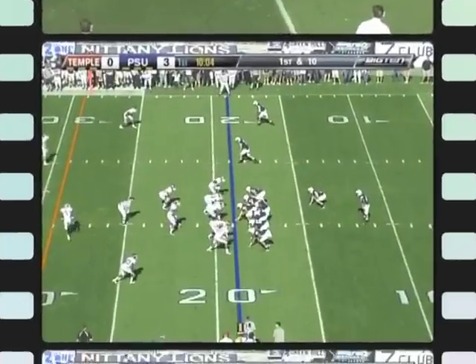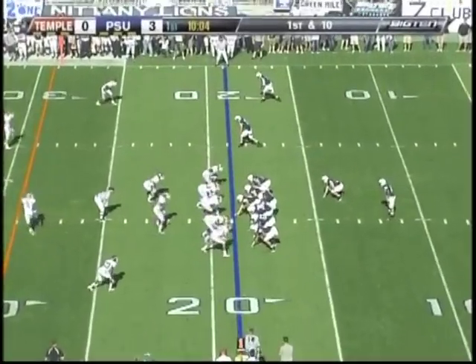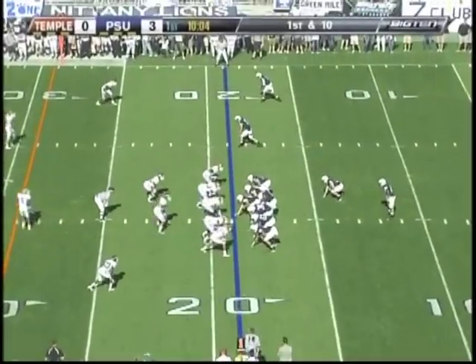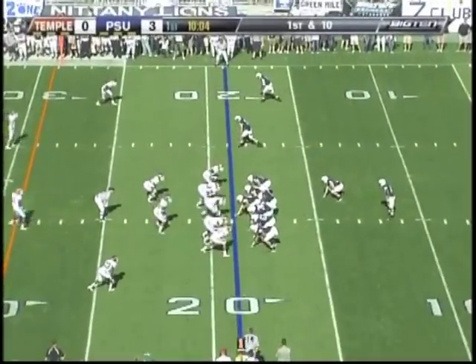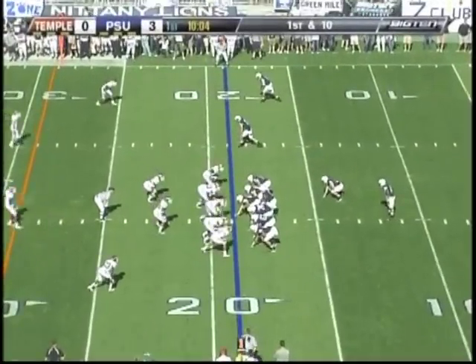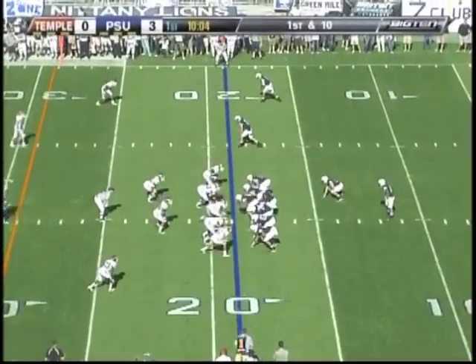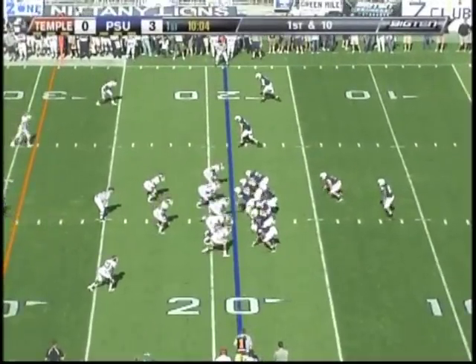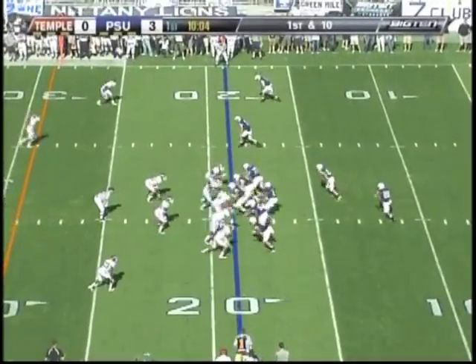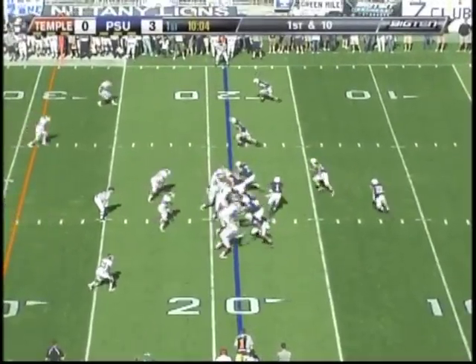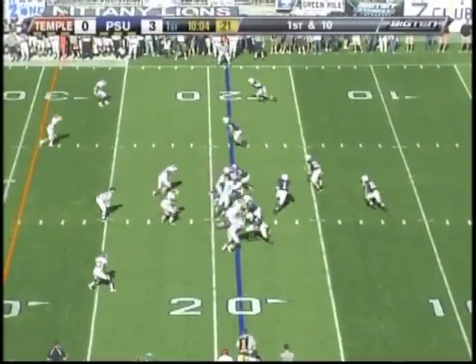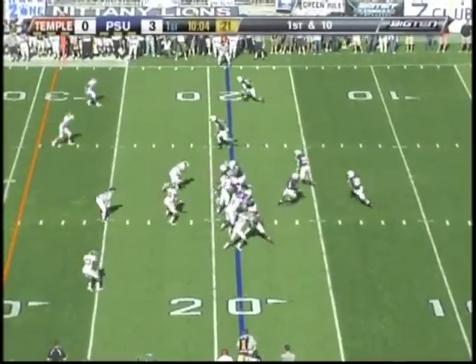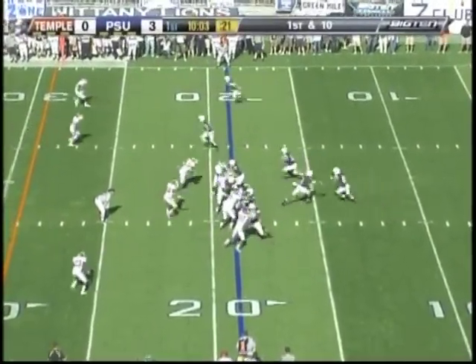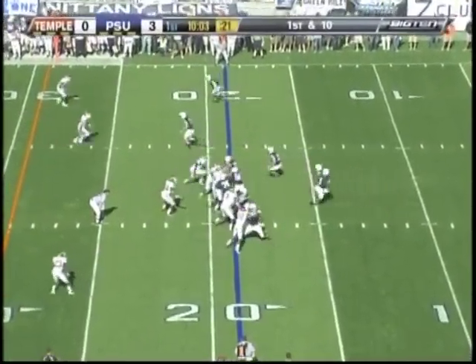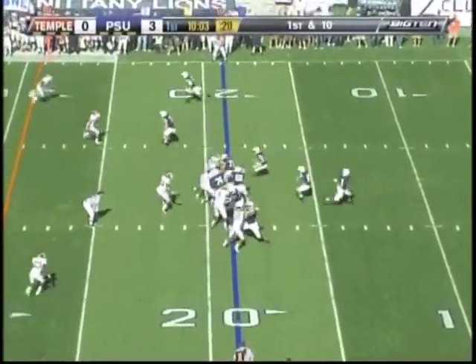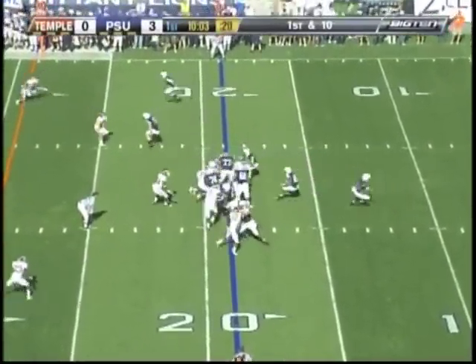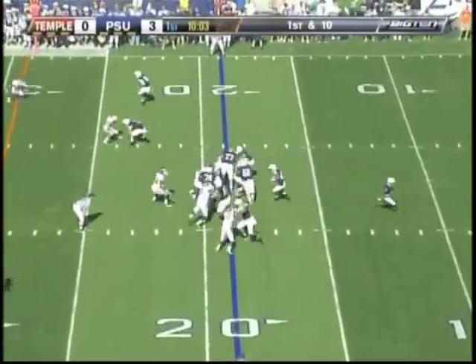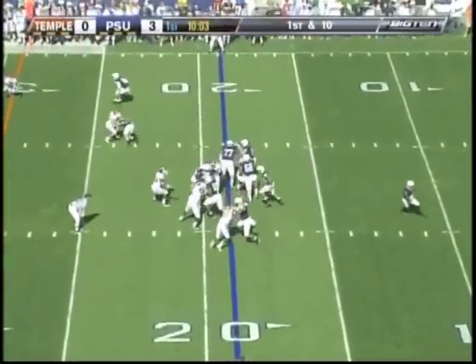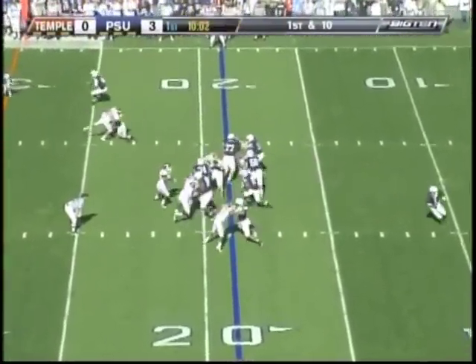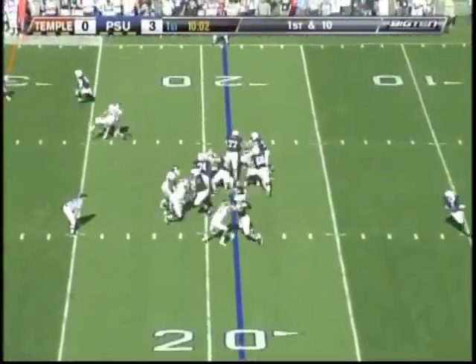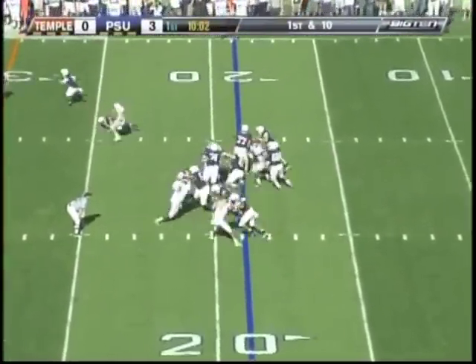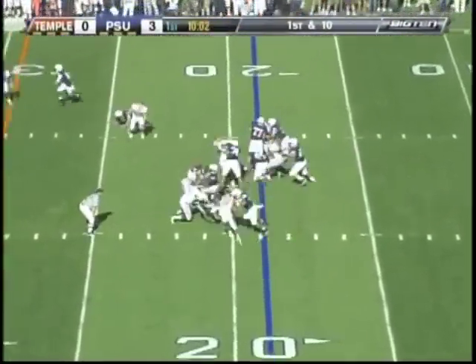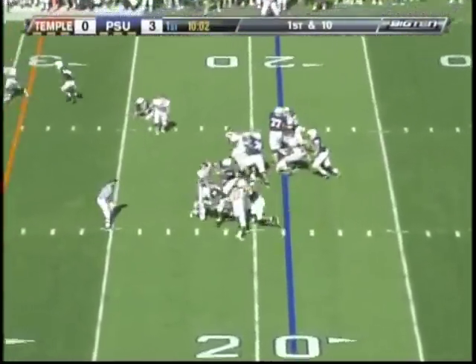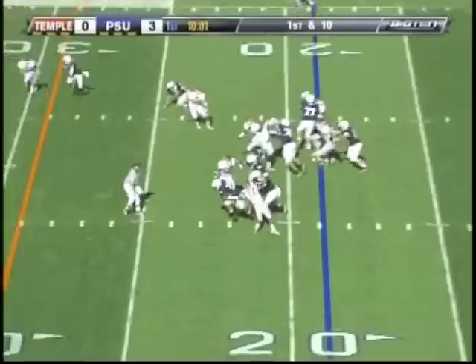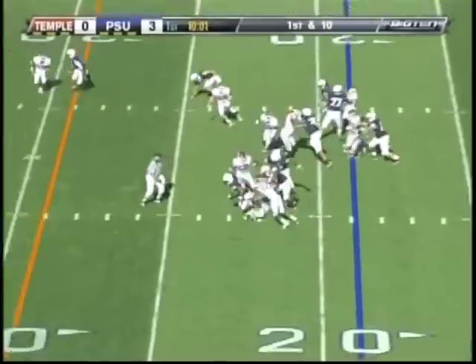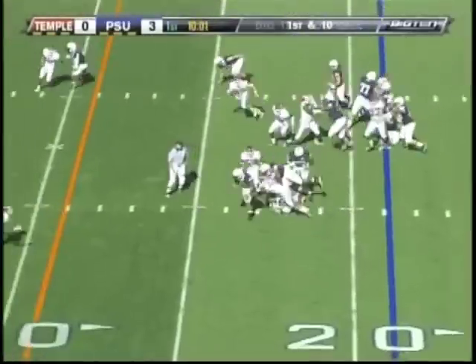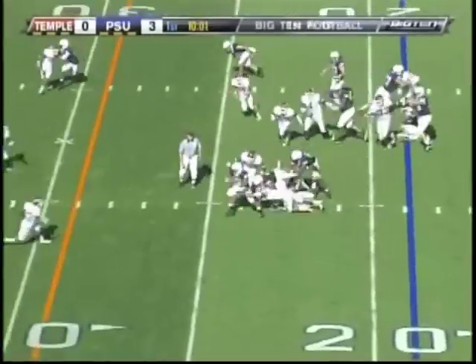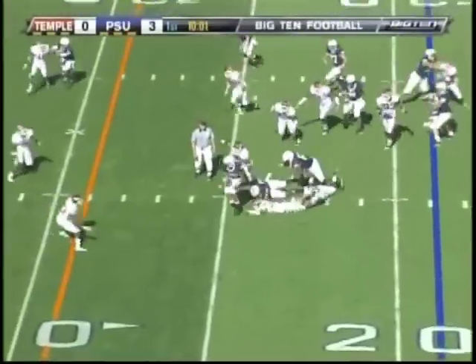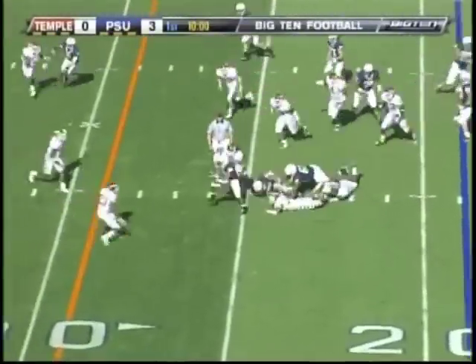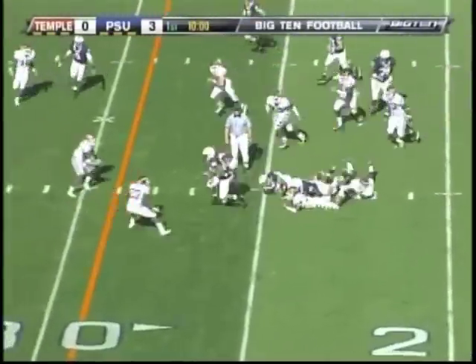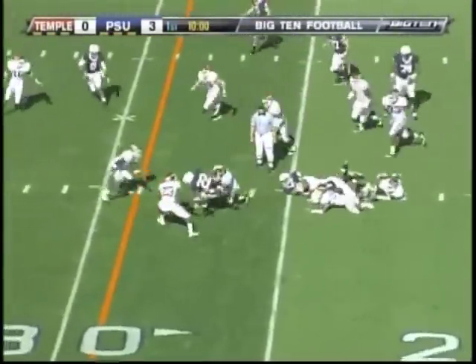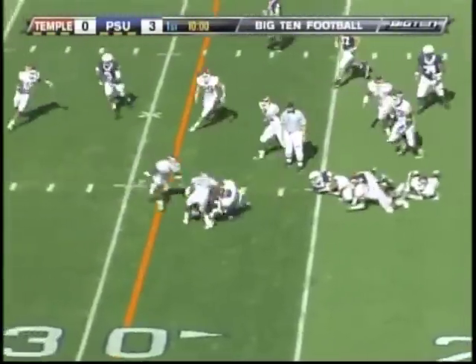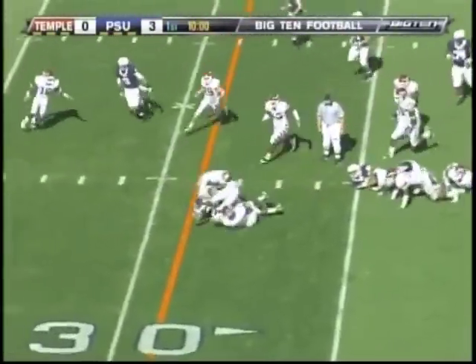The Owls to a bowl game — lost against UCLA in the Eagle Bank Bowl. Evan Royster.